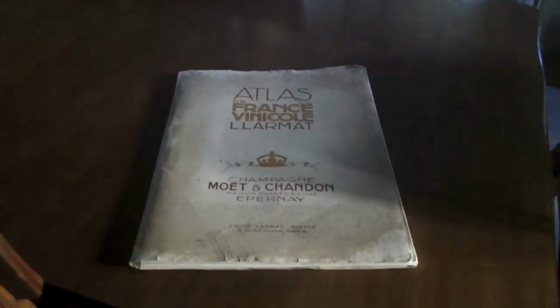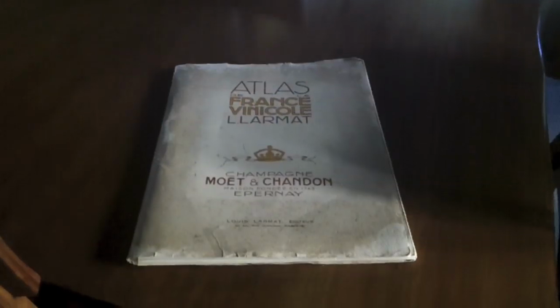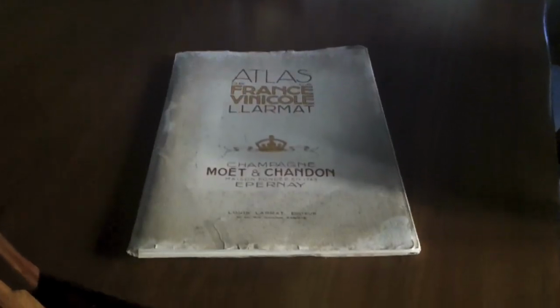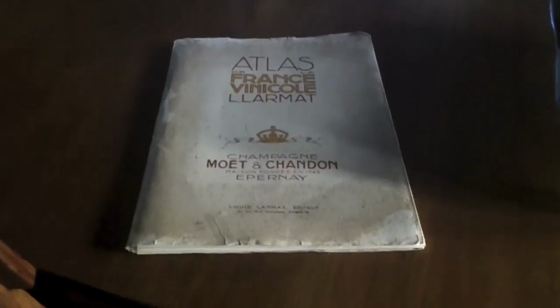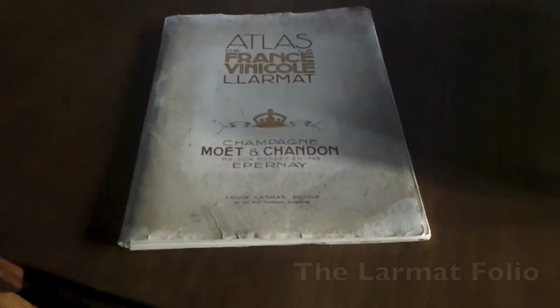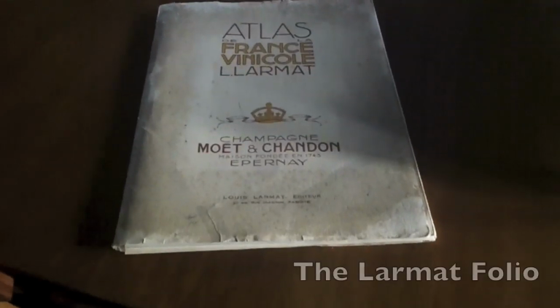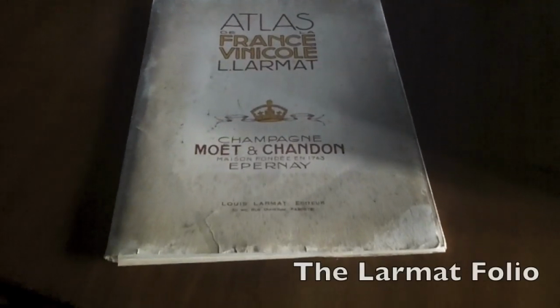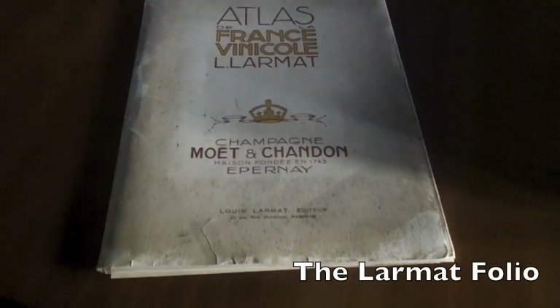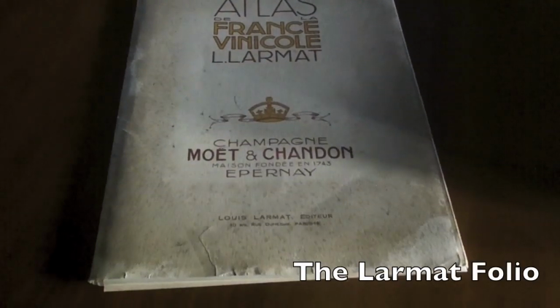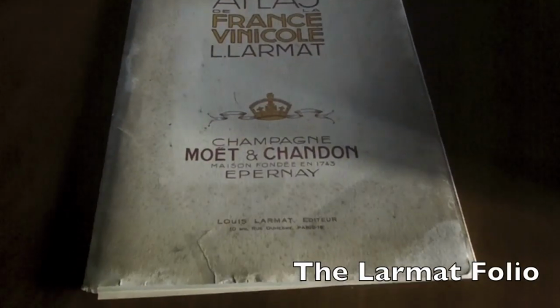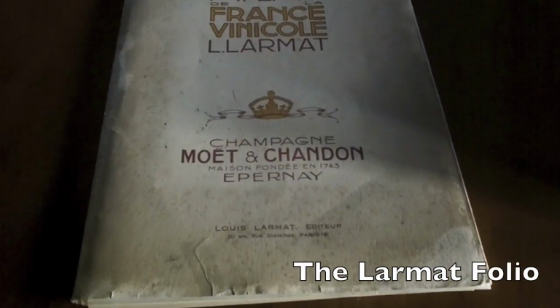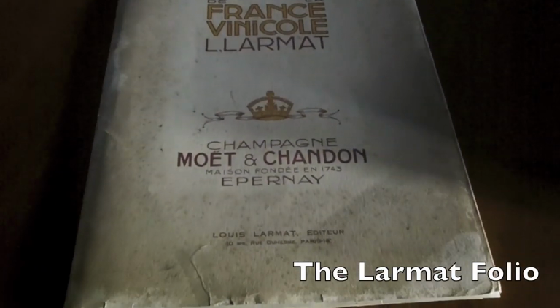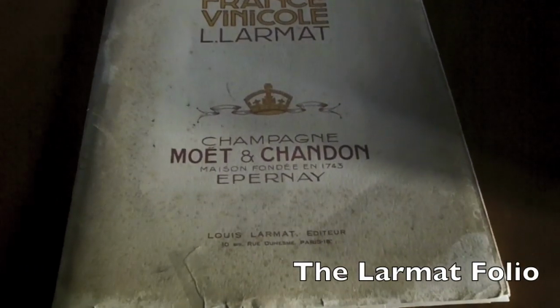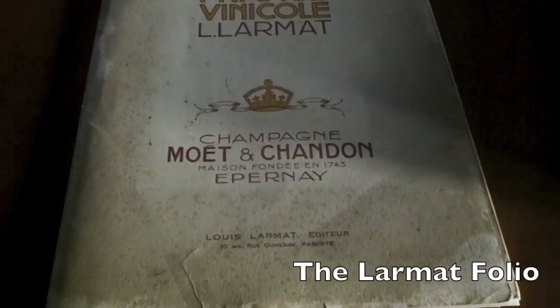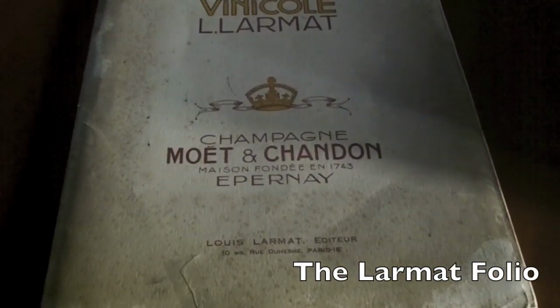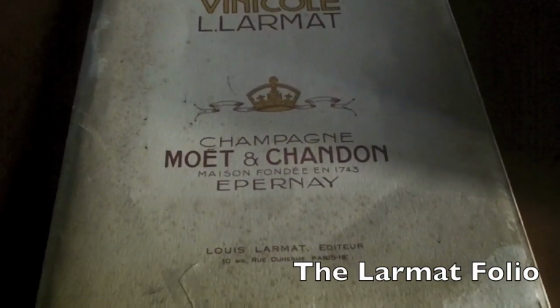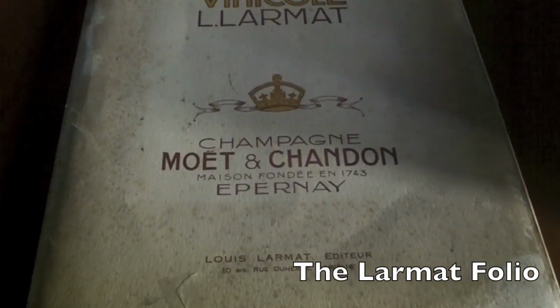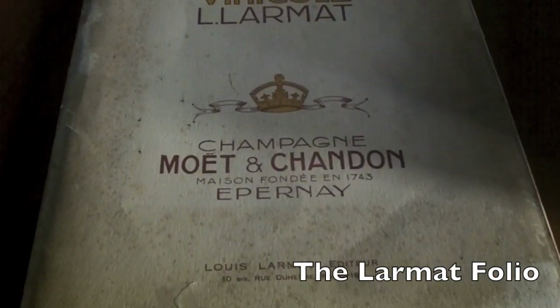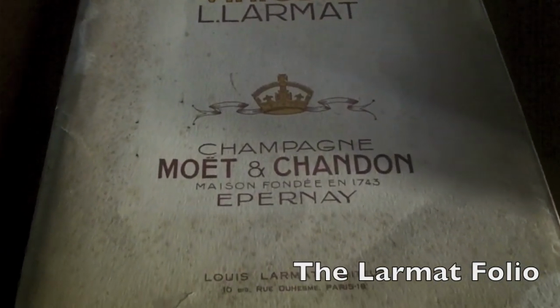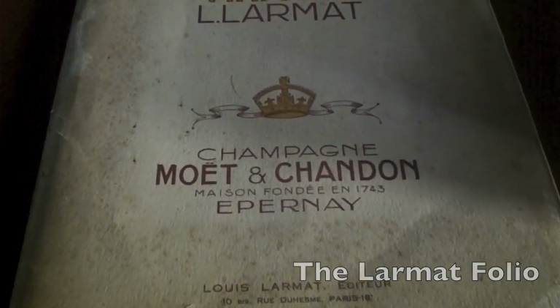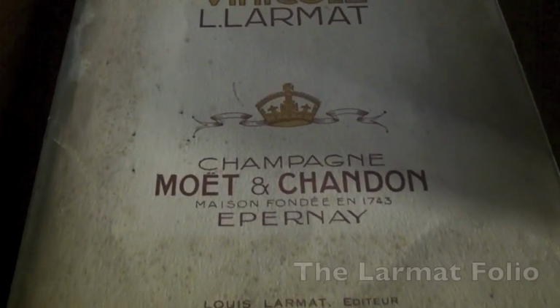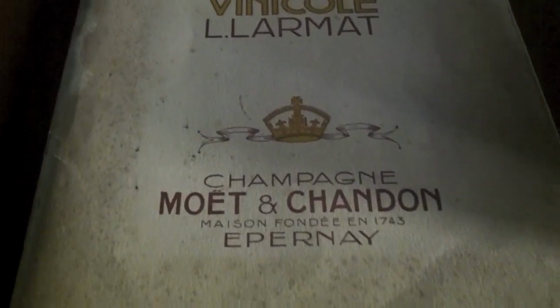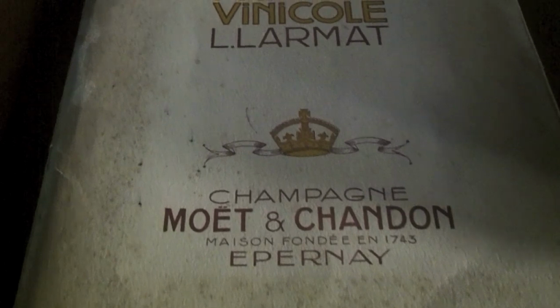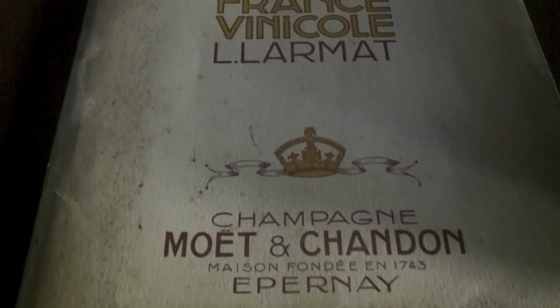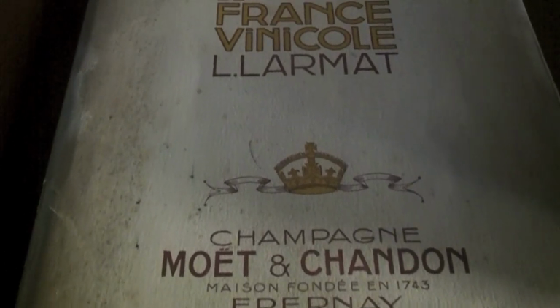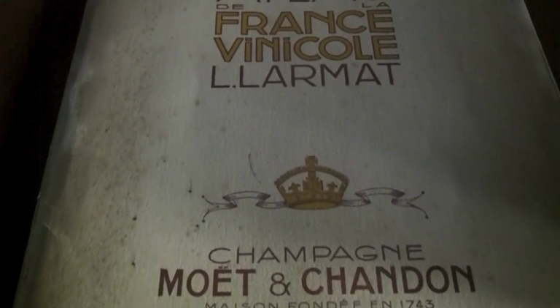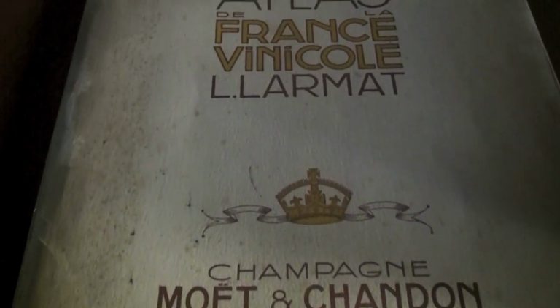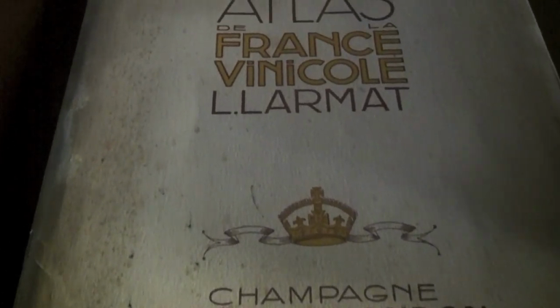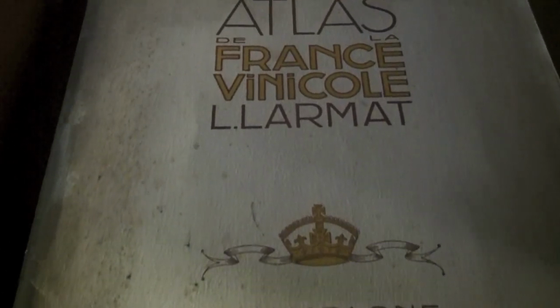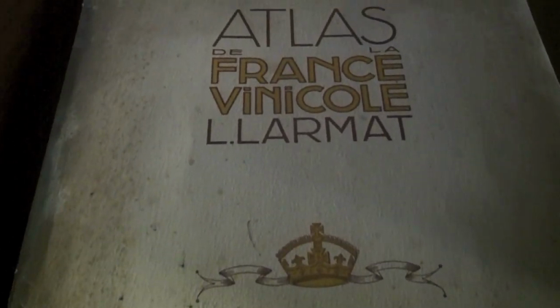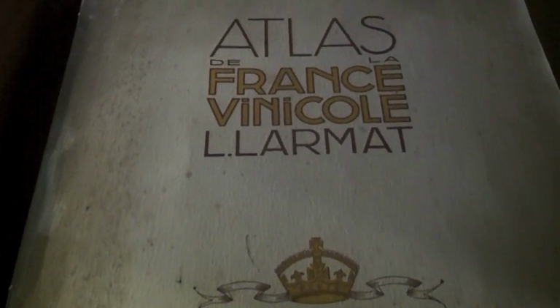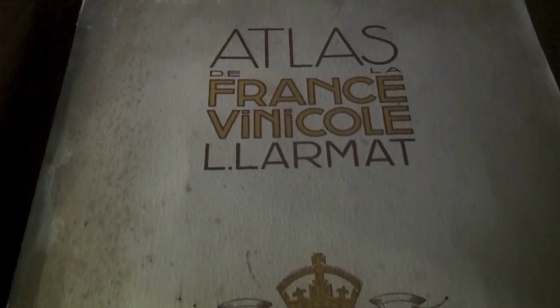This is the original folio that they came in — seven maps and one chart.